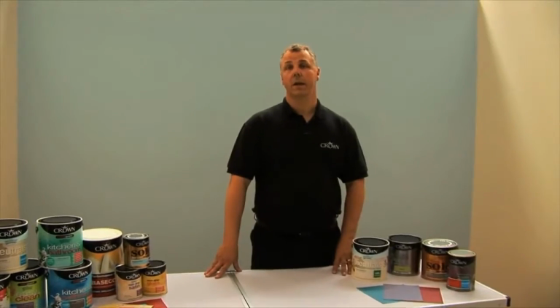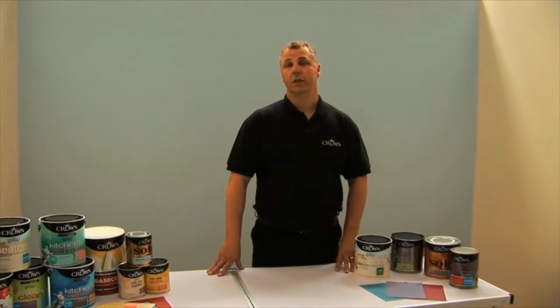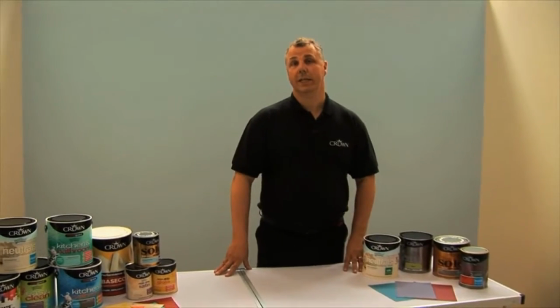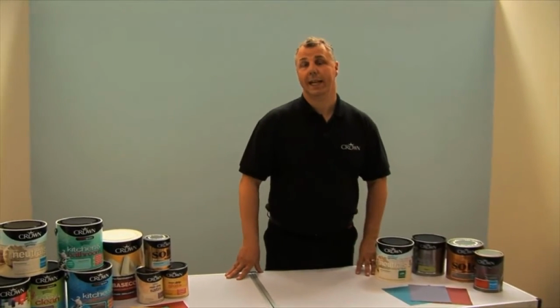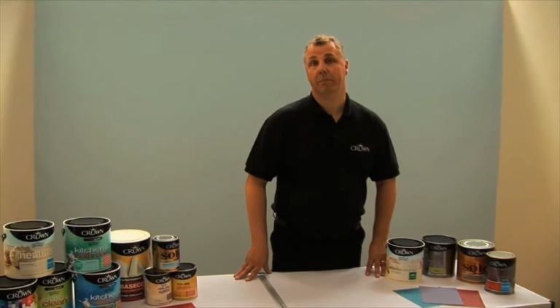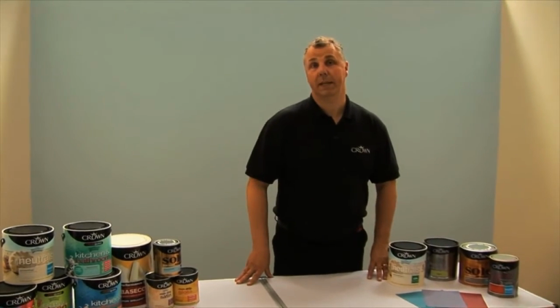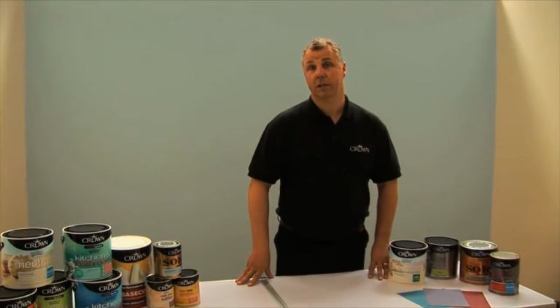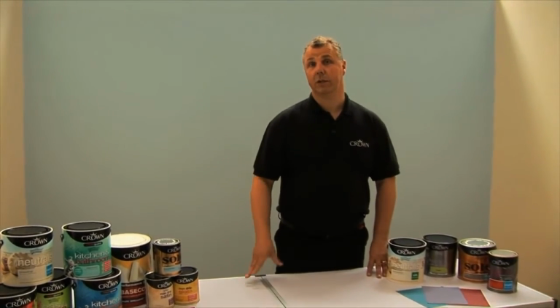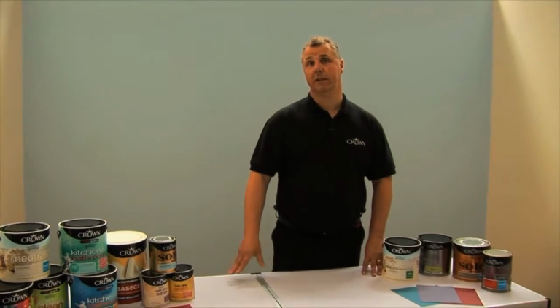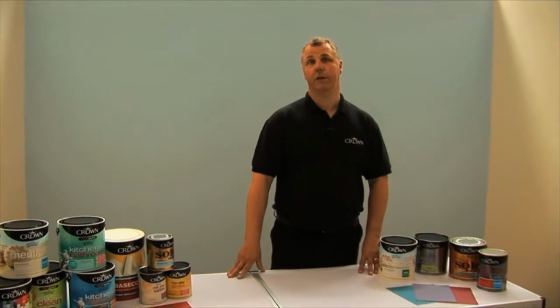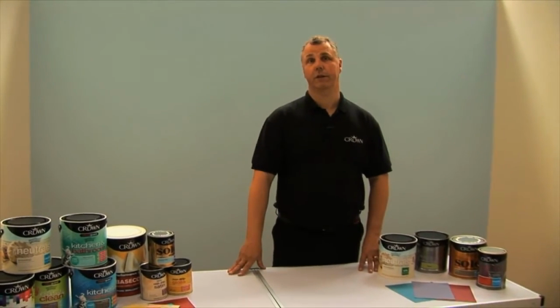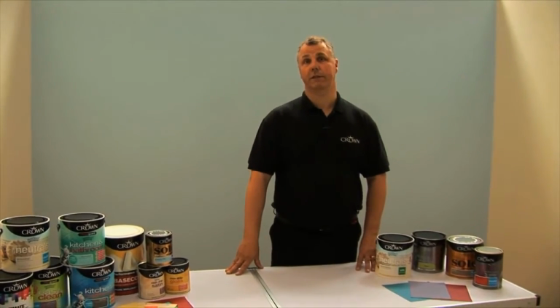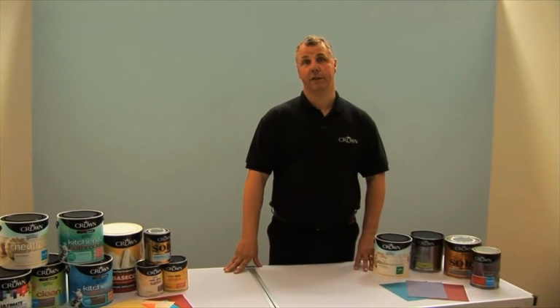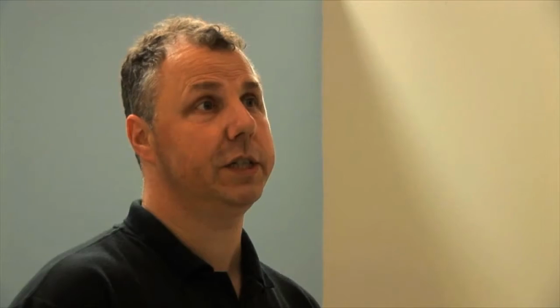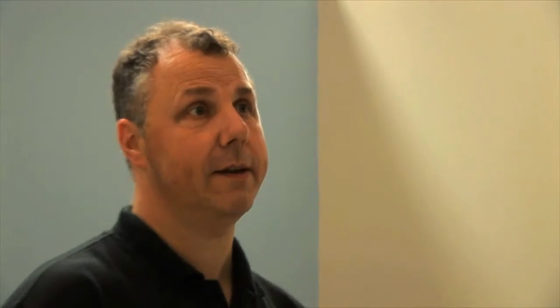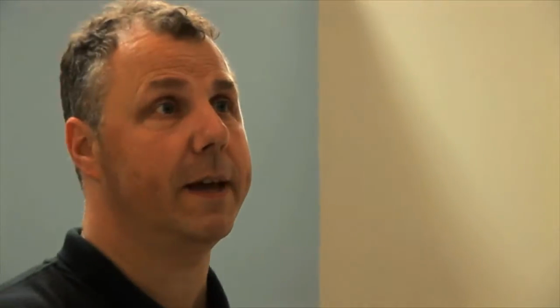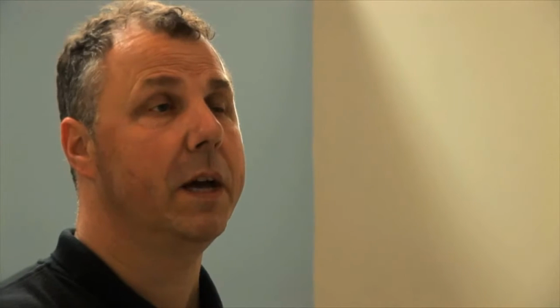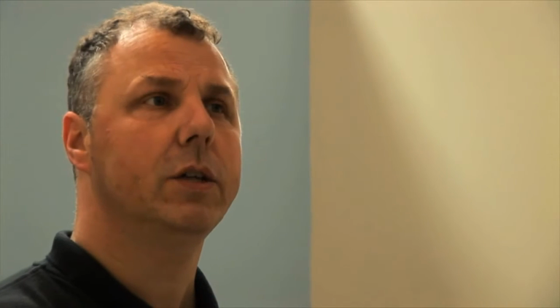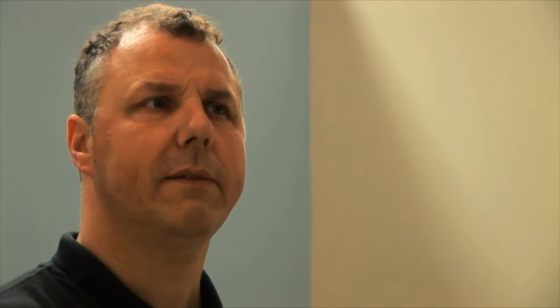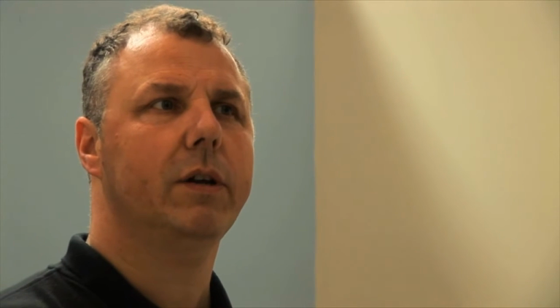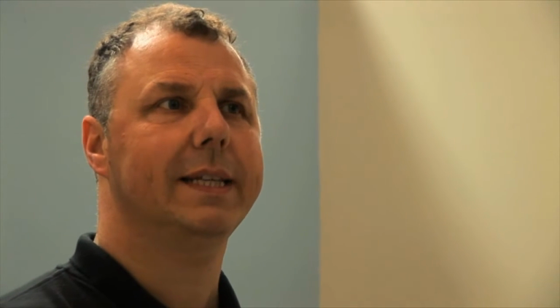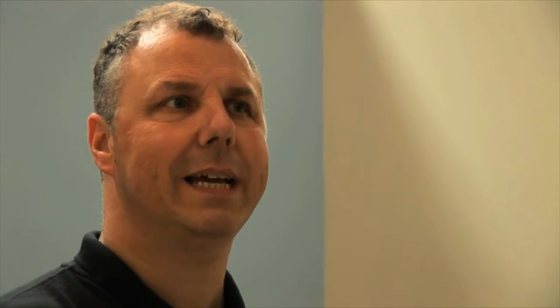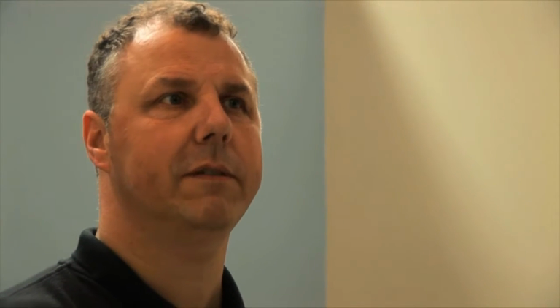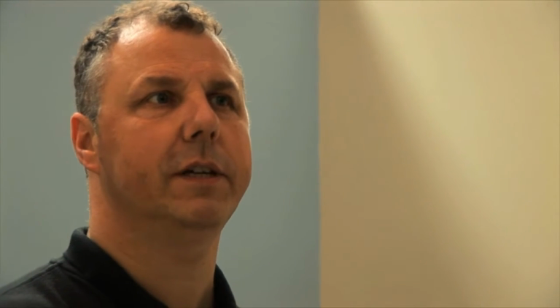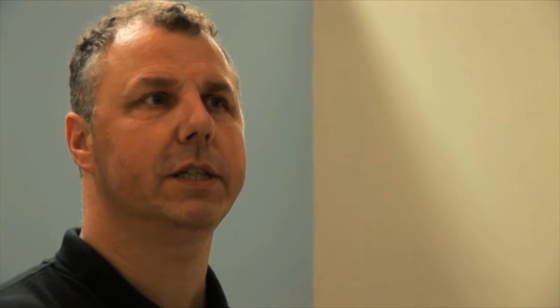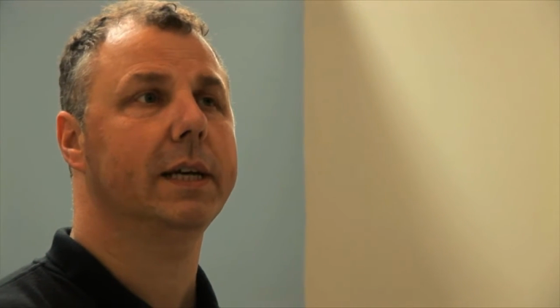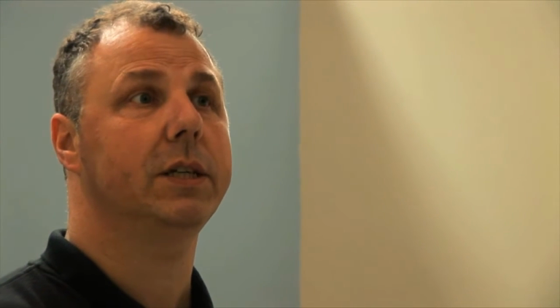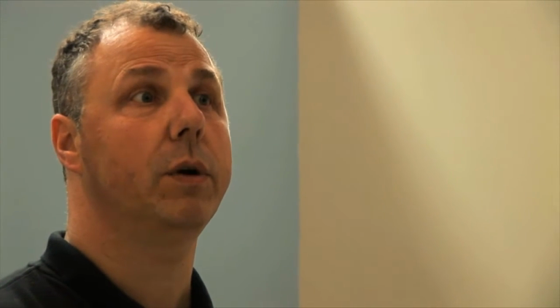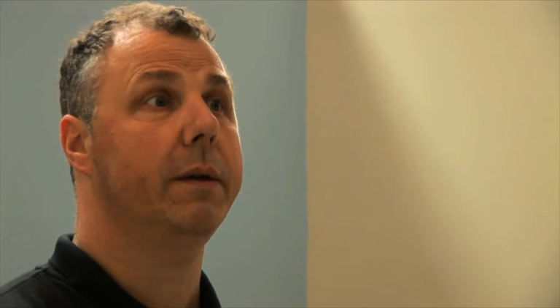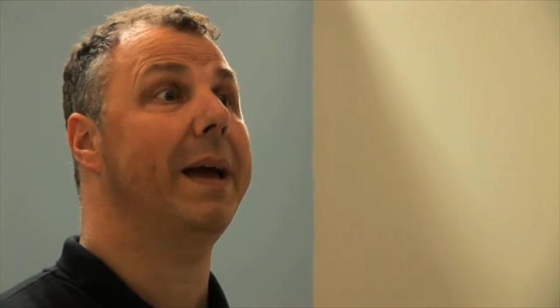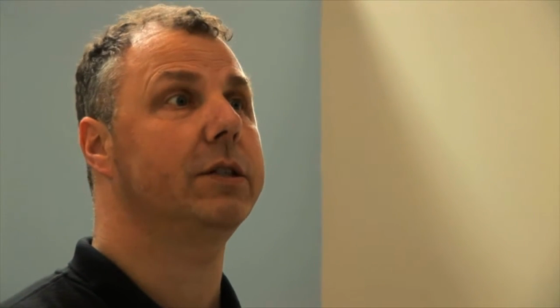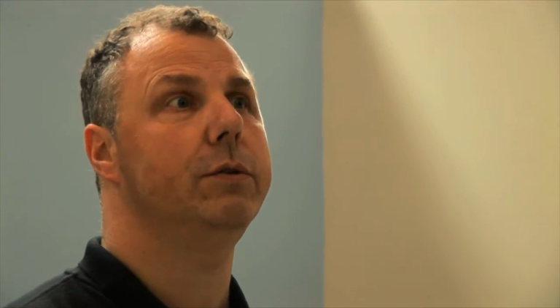When you're selecting paints there are lots of different colours and finishes out there. Let's have a look at the types of finishes and where they're best used.